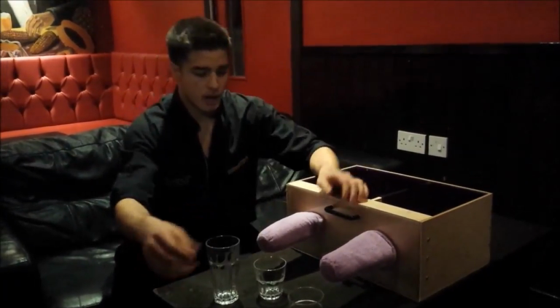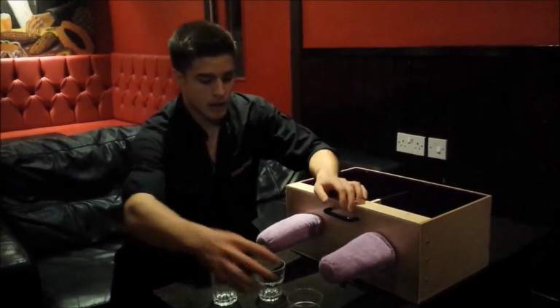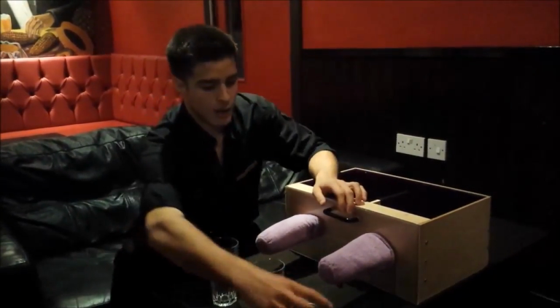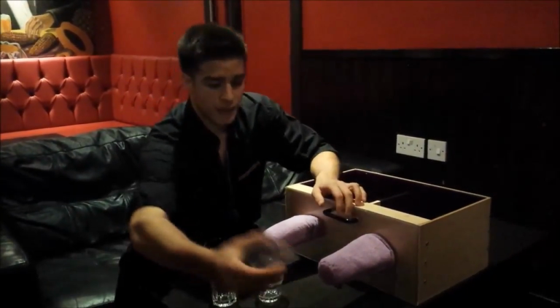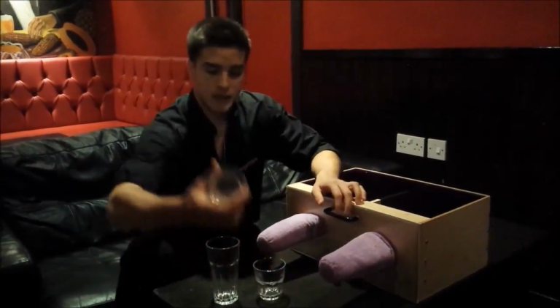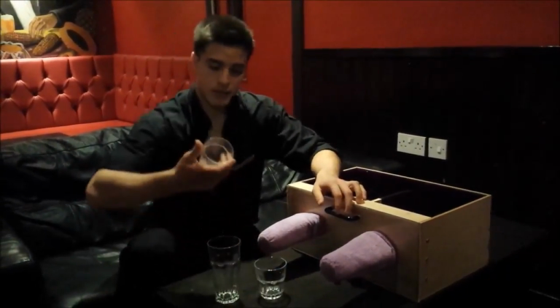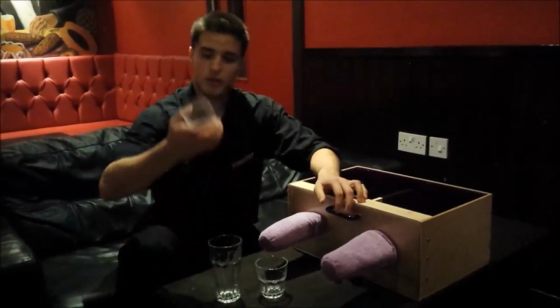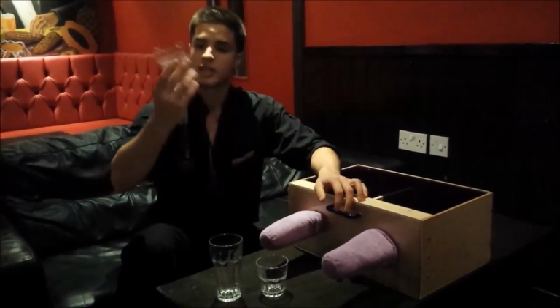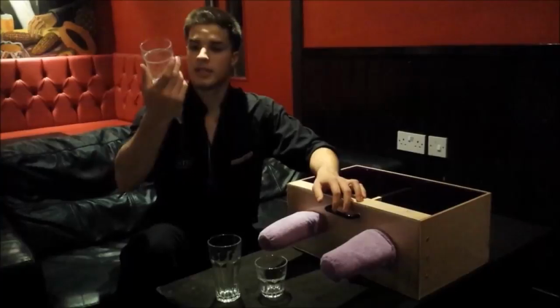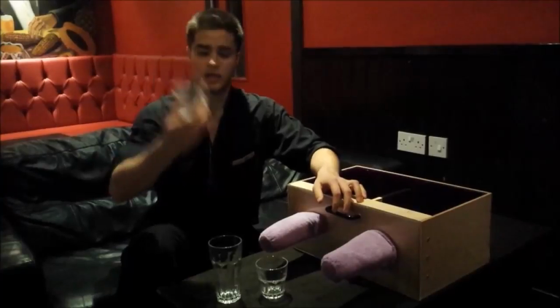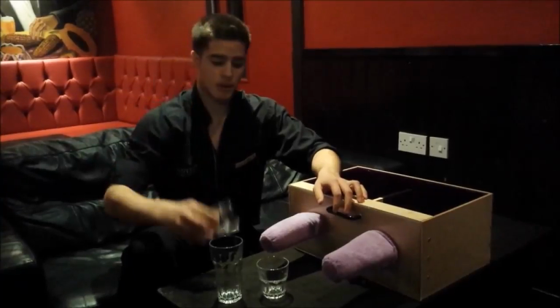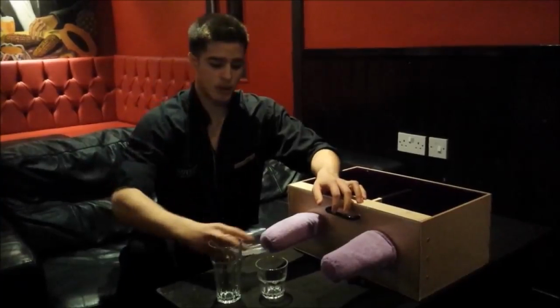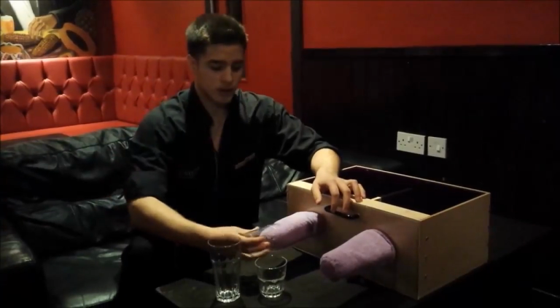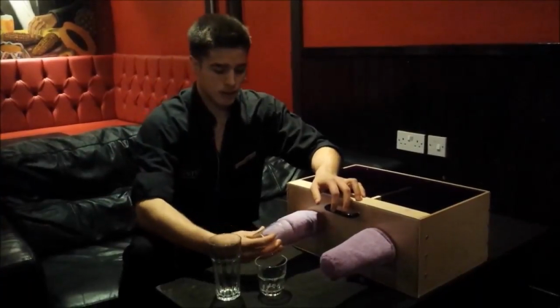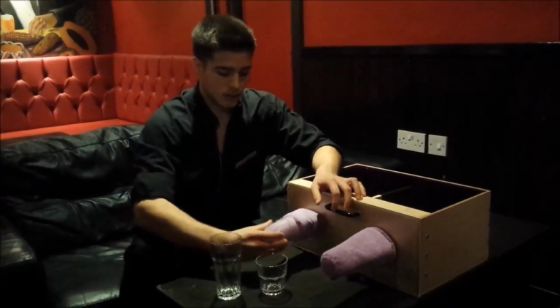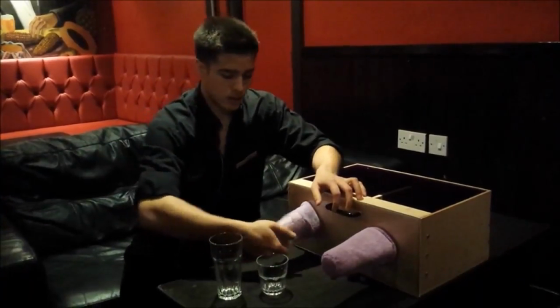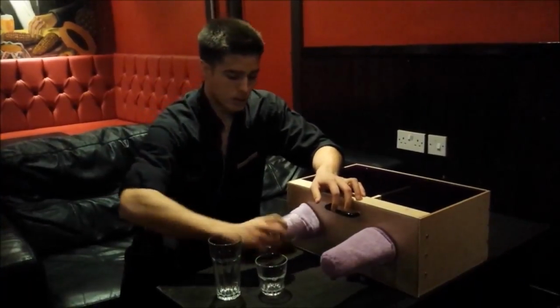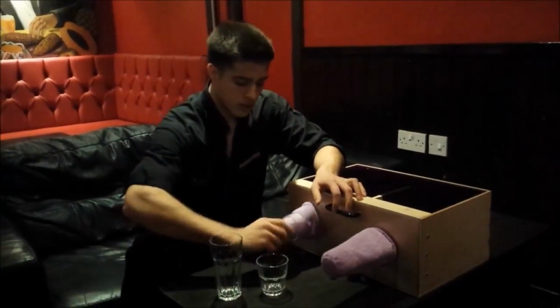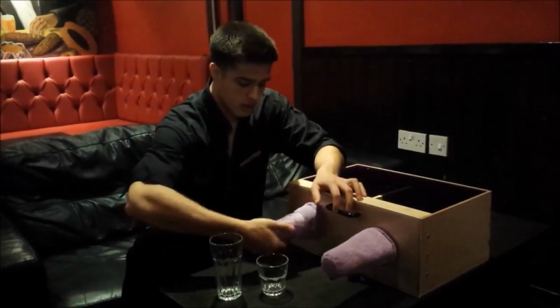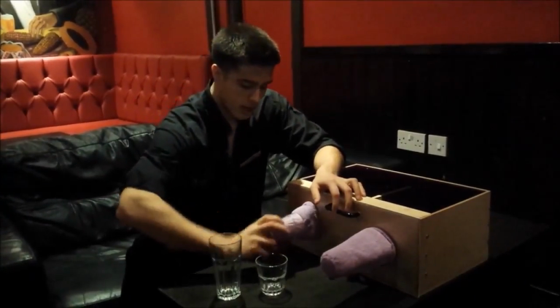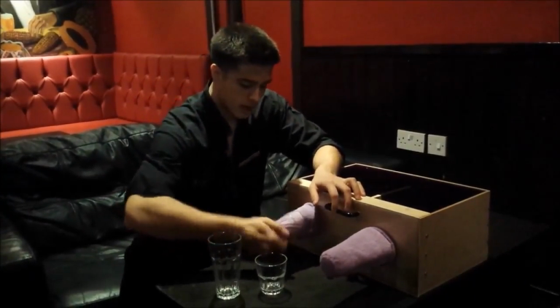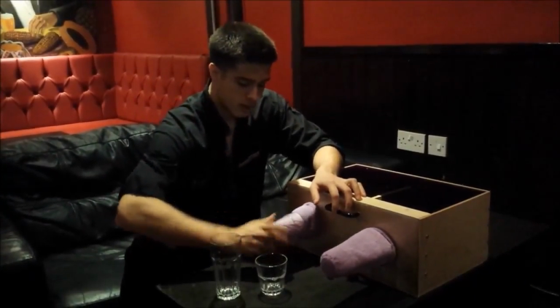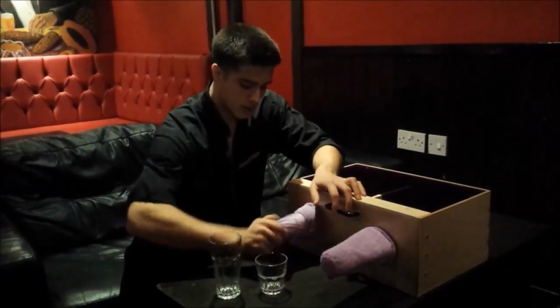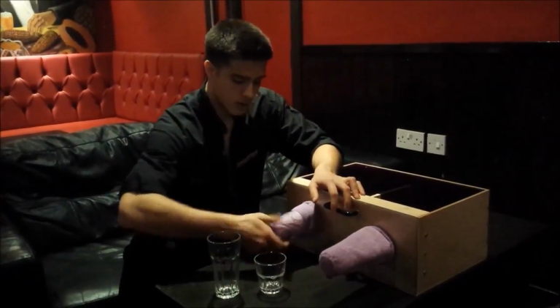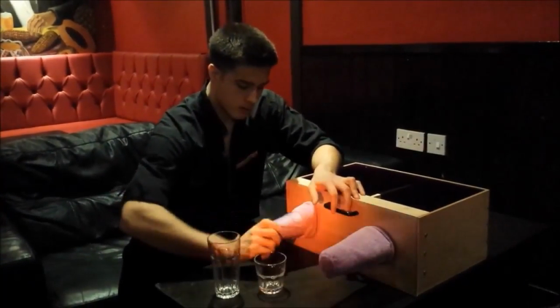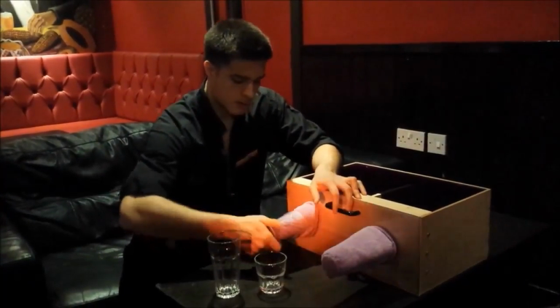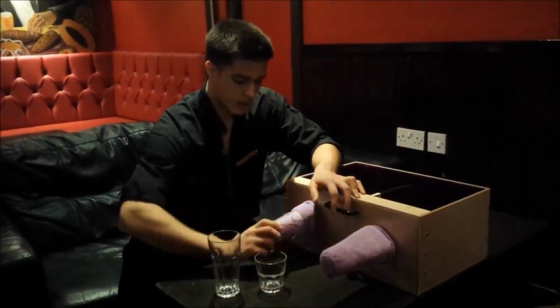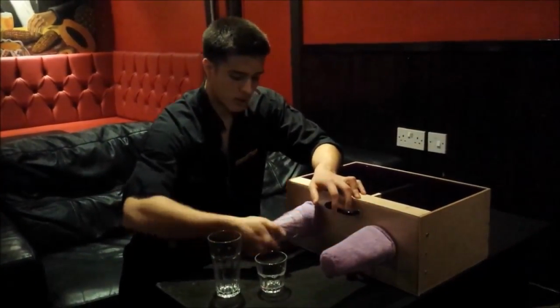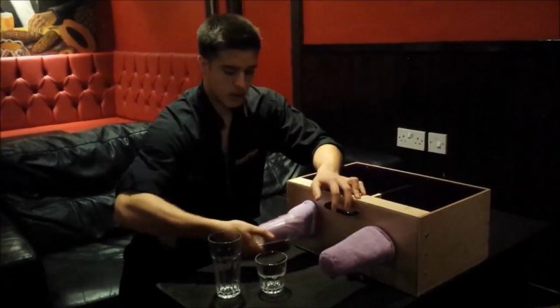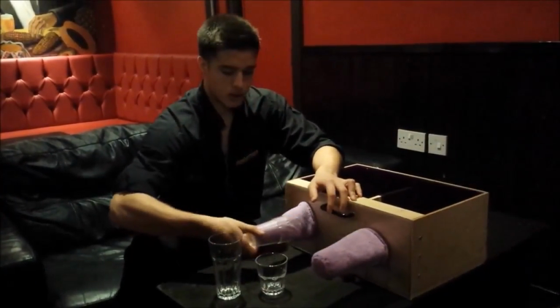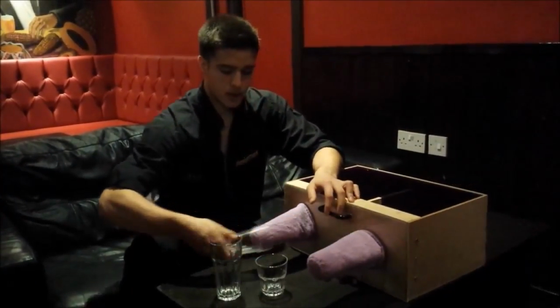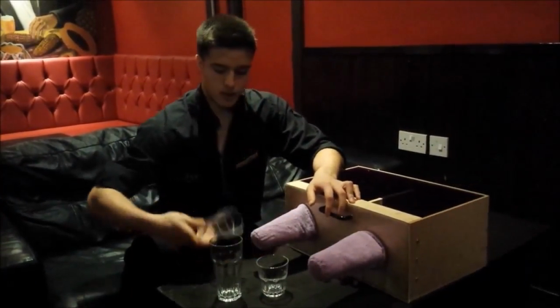It fits every single glass. This one was a bit wet, as you can see, and I can dry it.